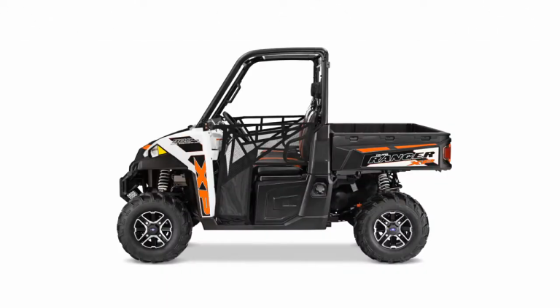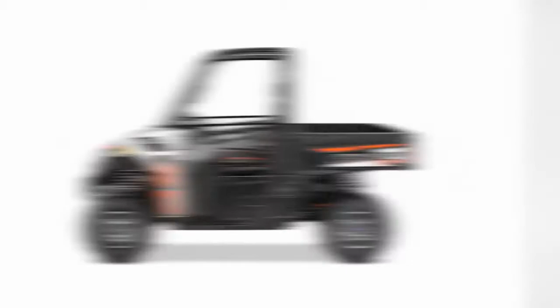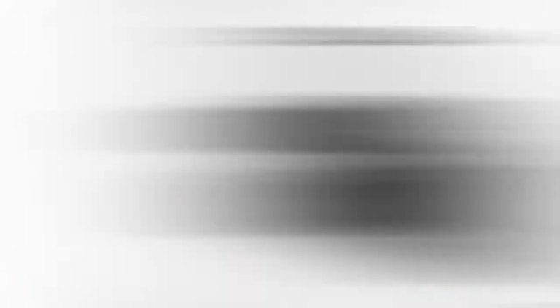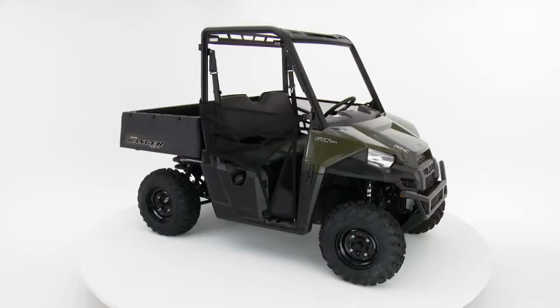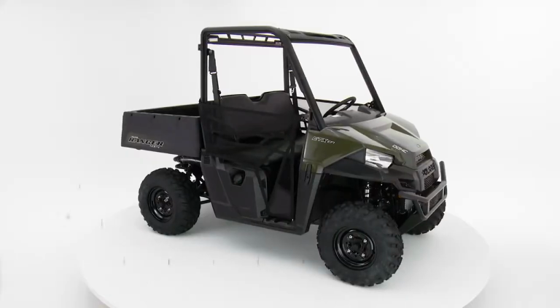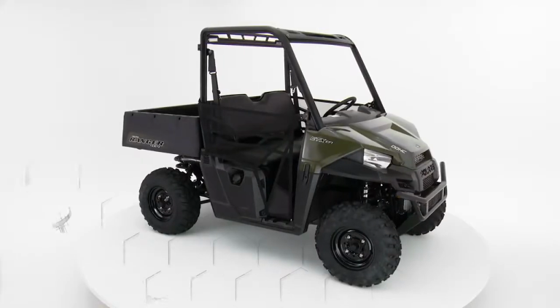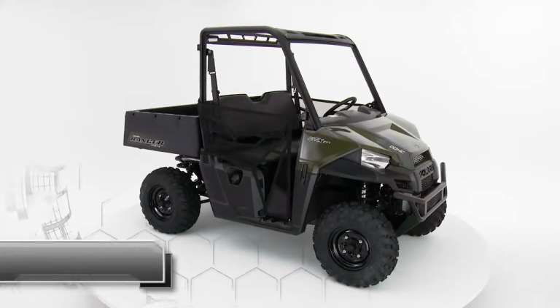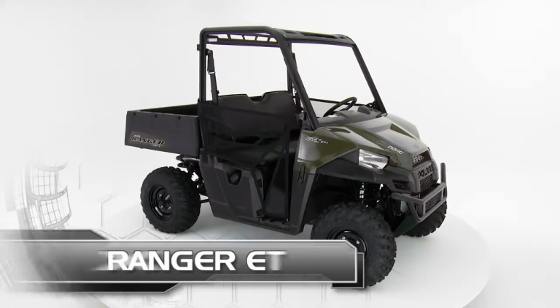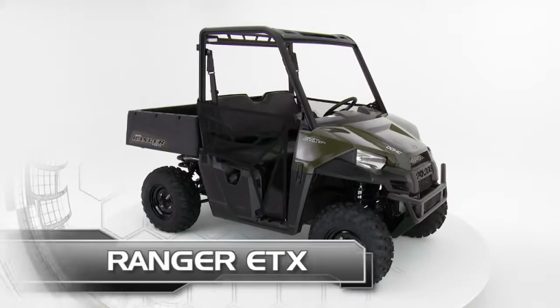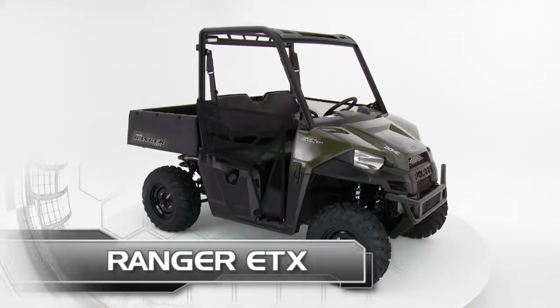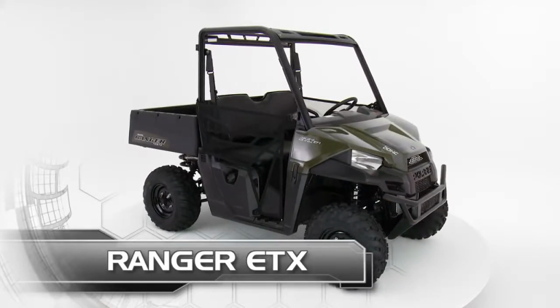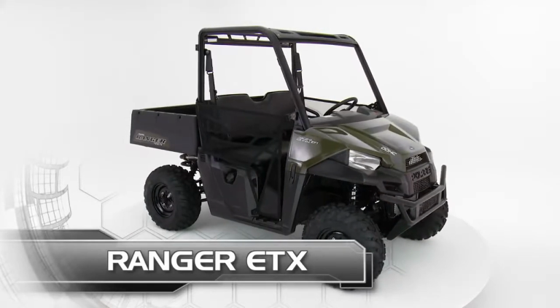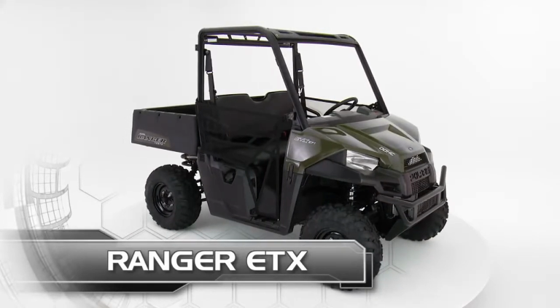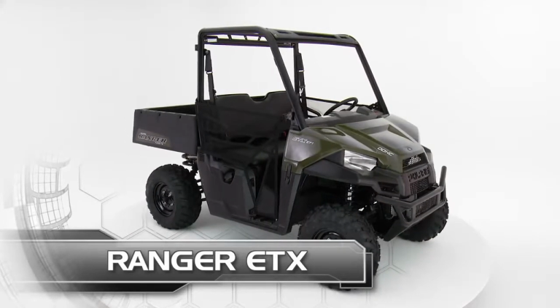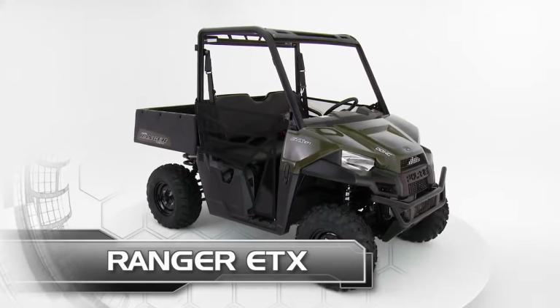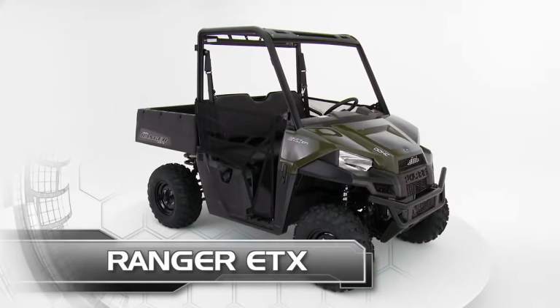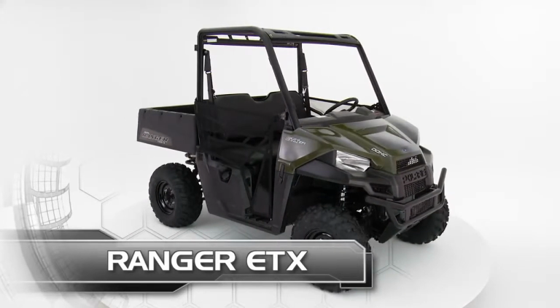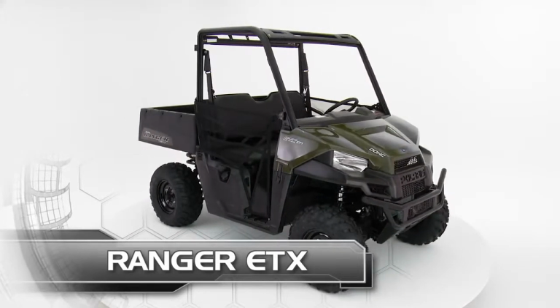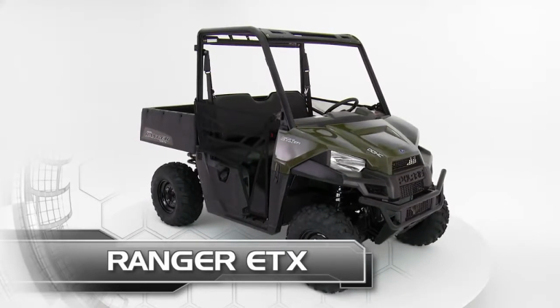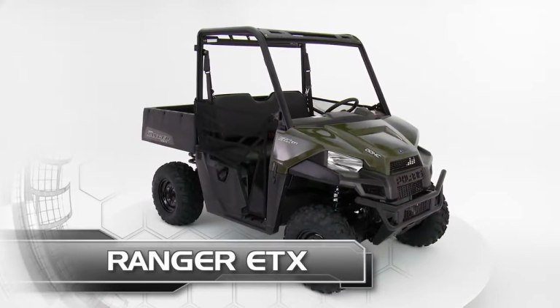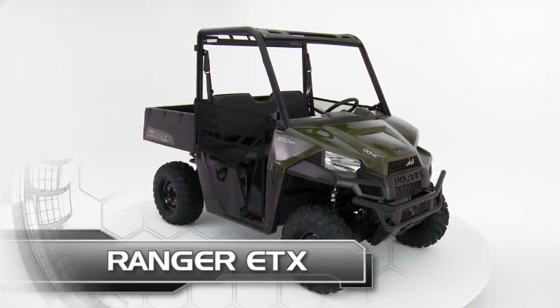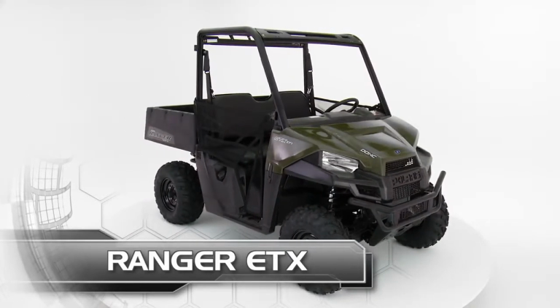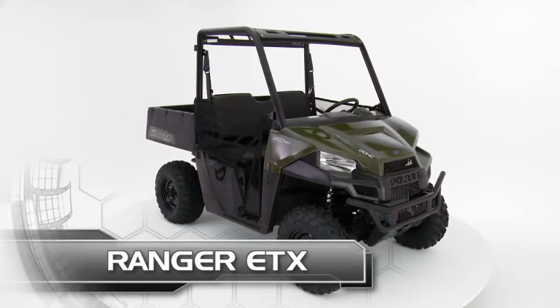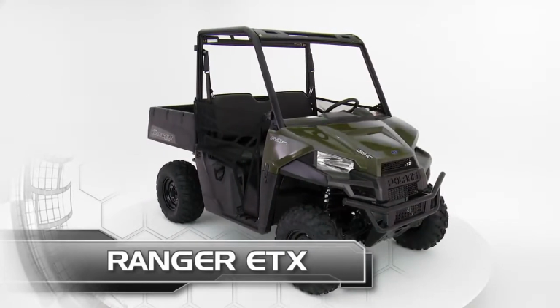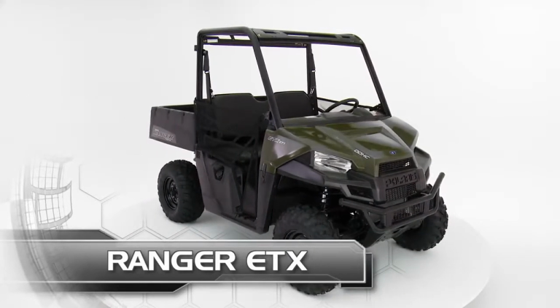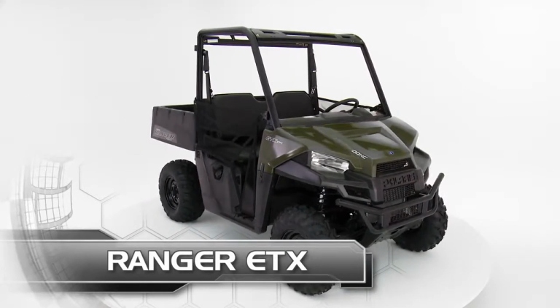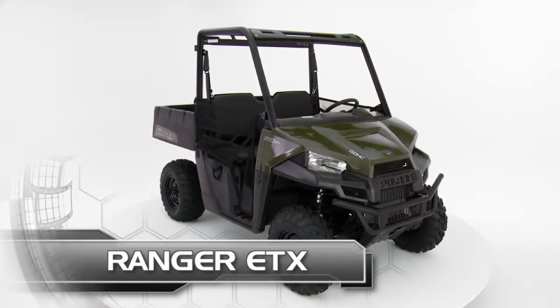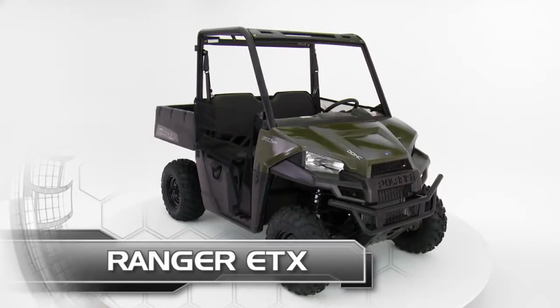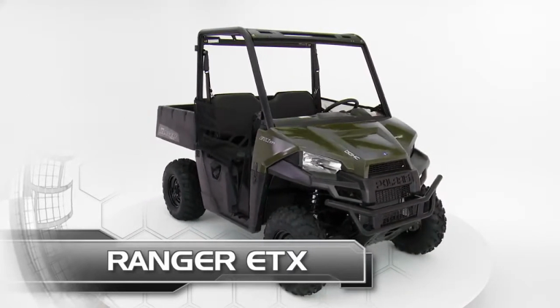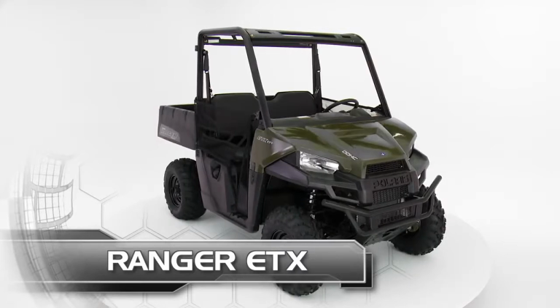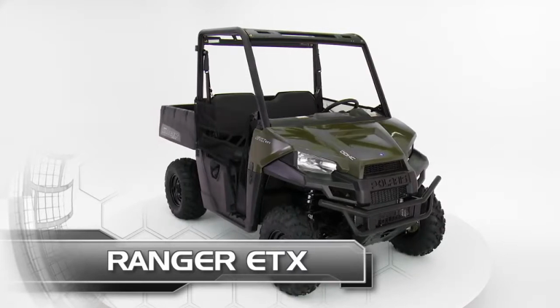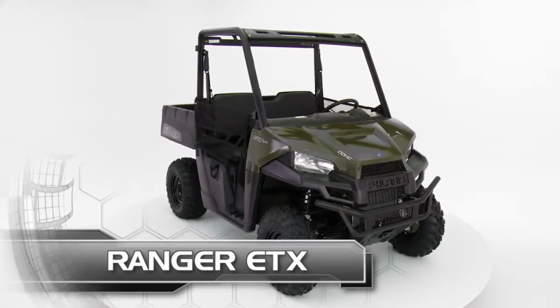Ranger ETX, an all-new addition to the hardest-working, smoothest-riding Ranger lineup.